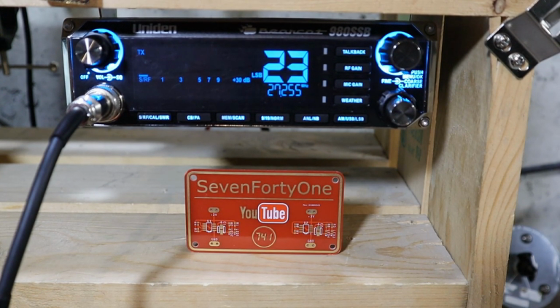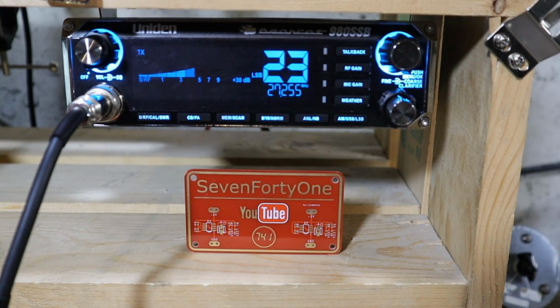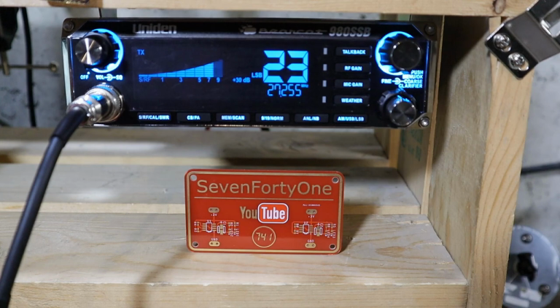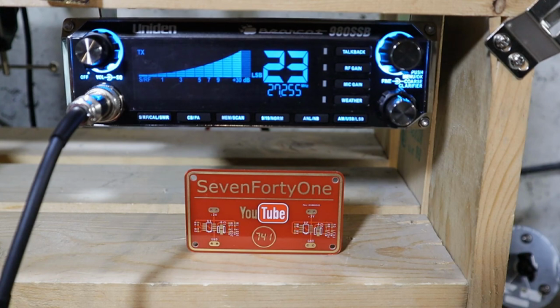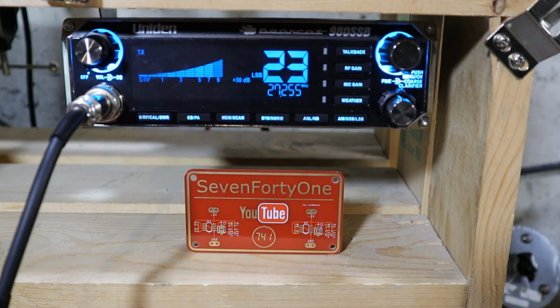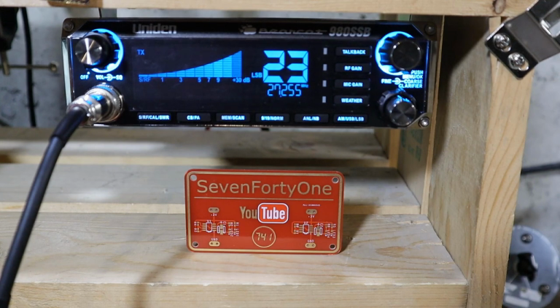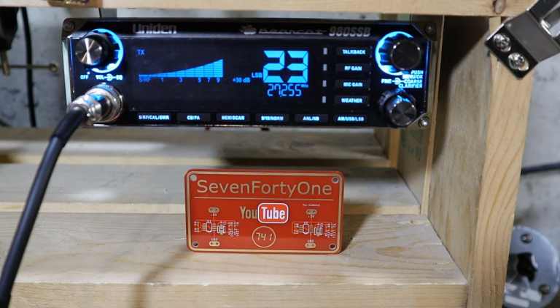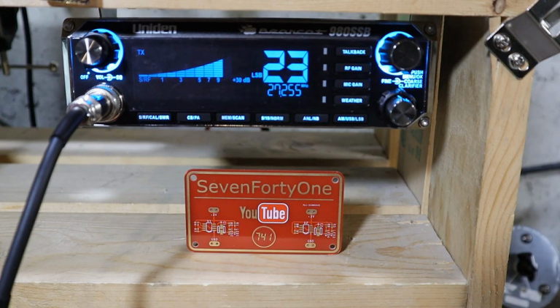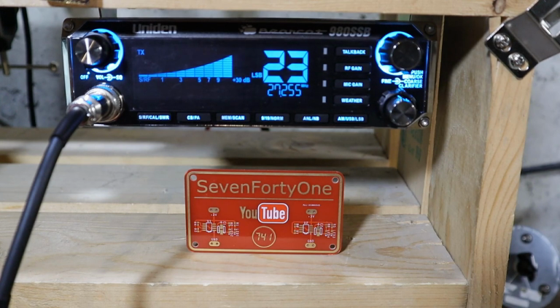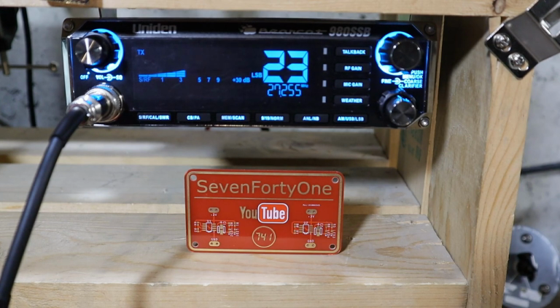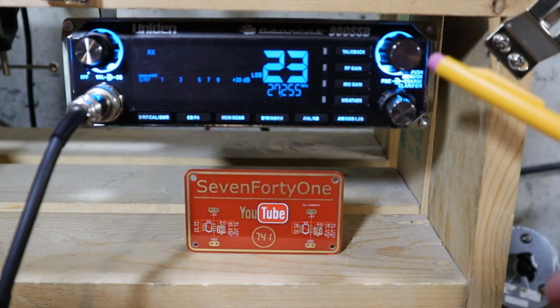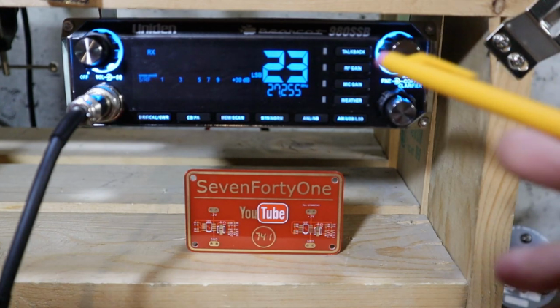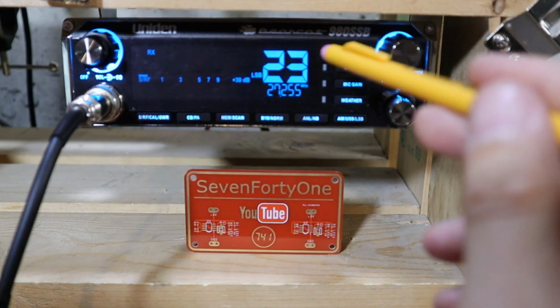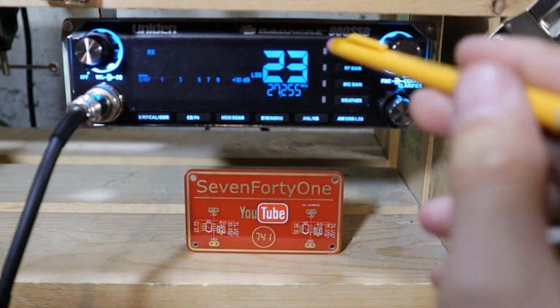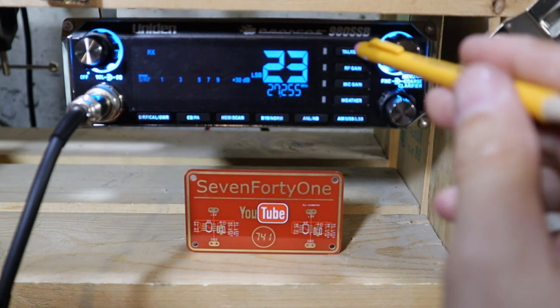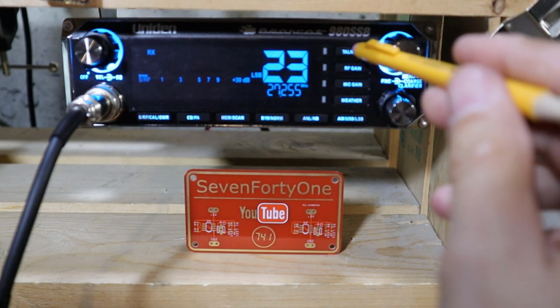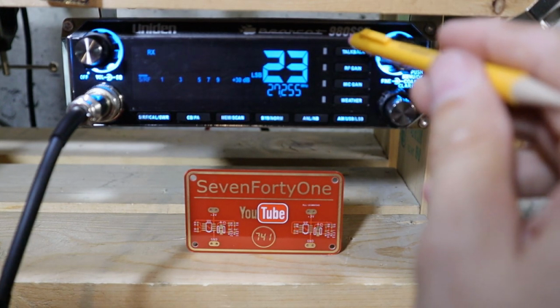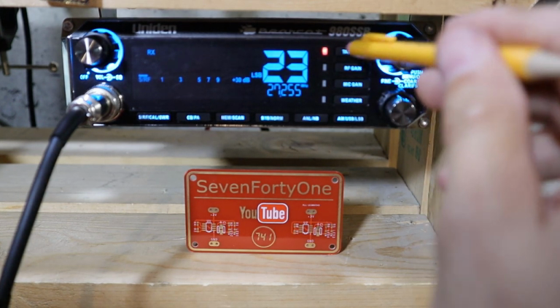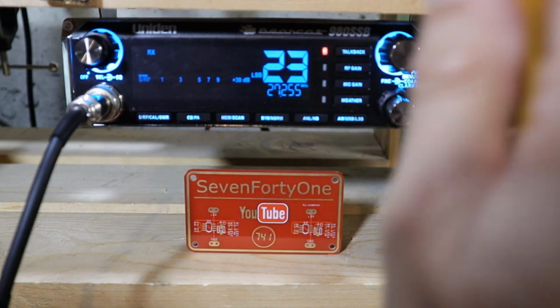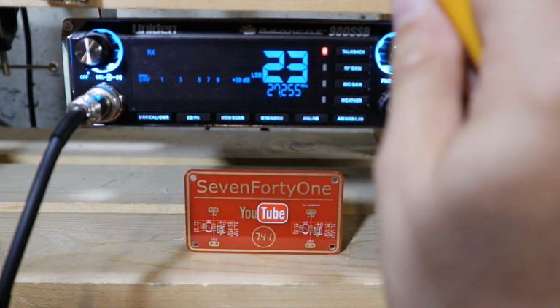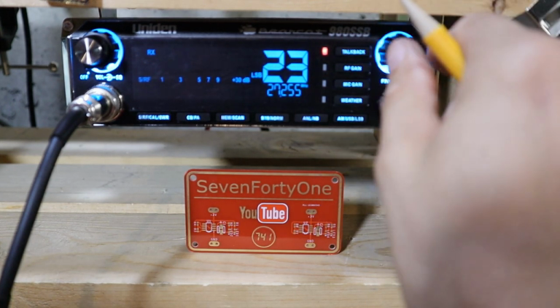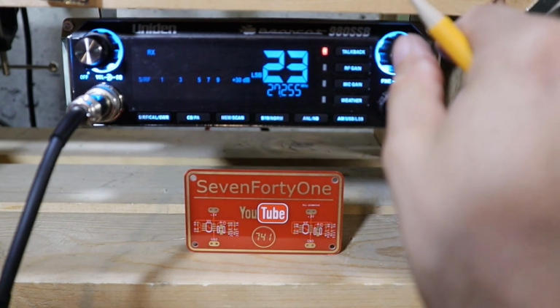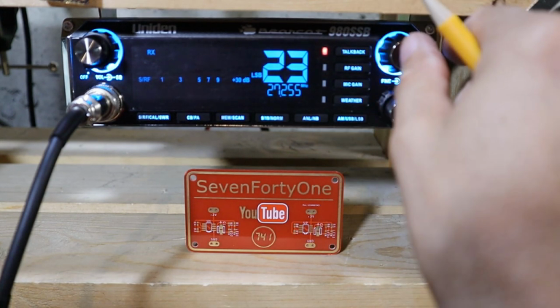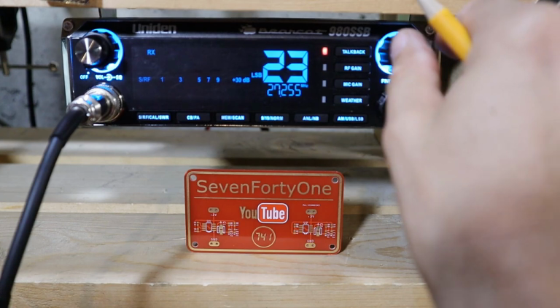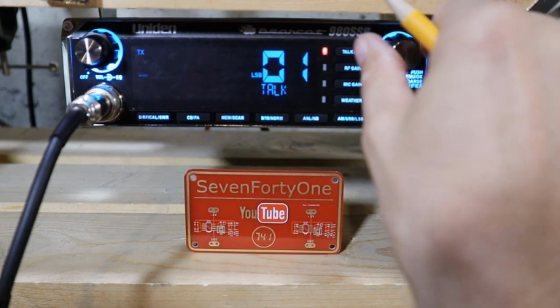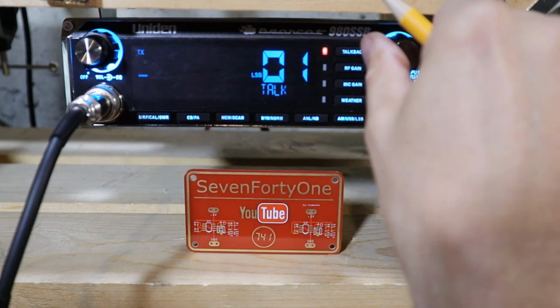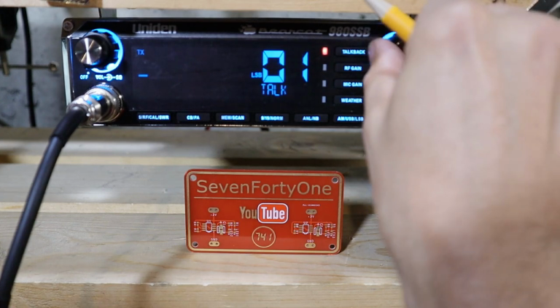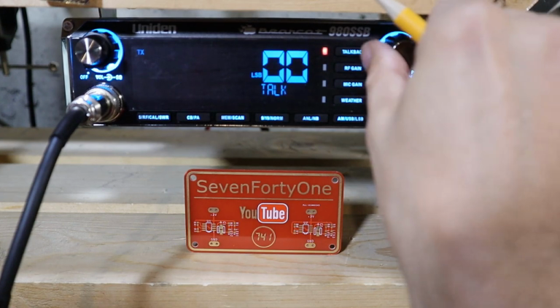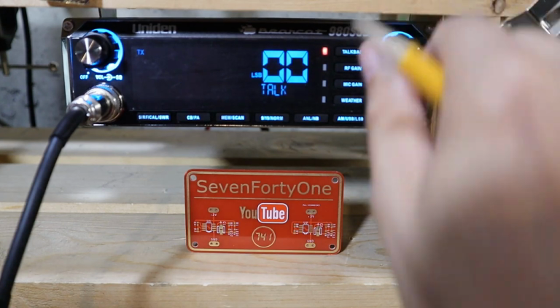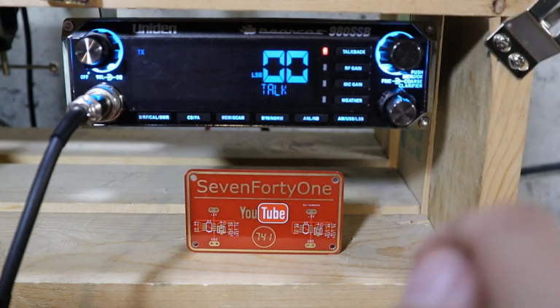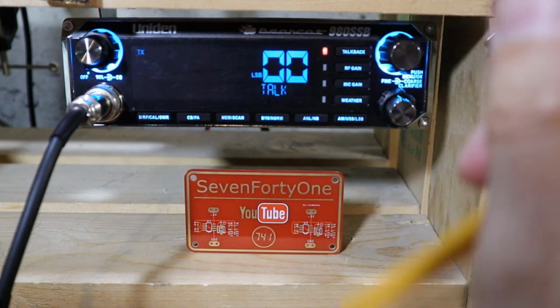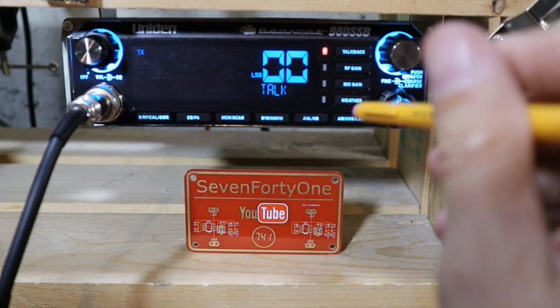Hello, test one two three four. To turn the talkback completely off, push the button, key the mic, and set the level to zero.